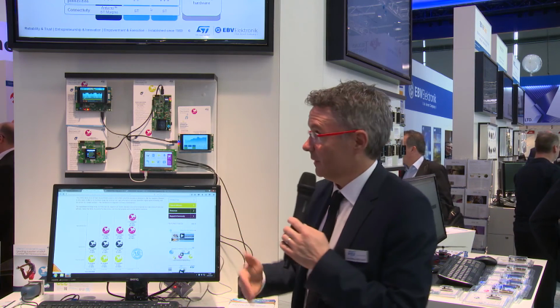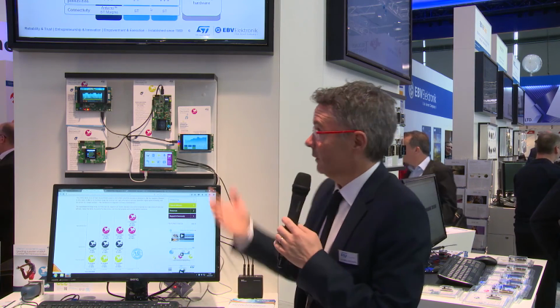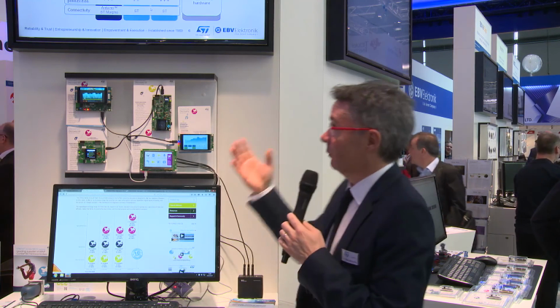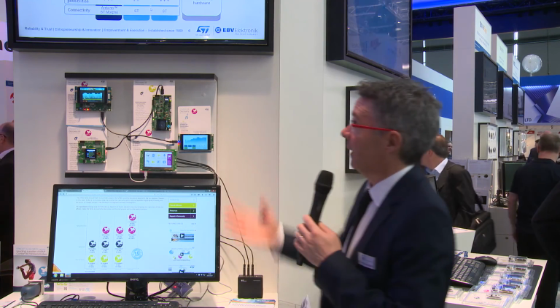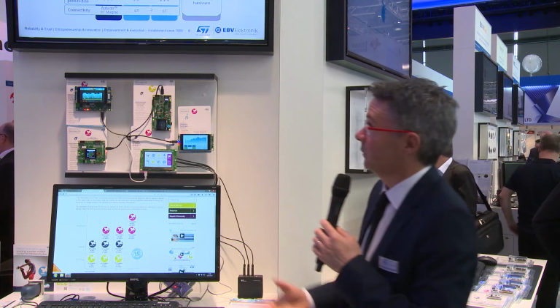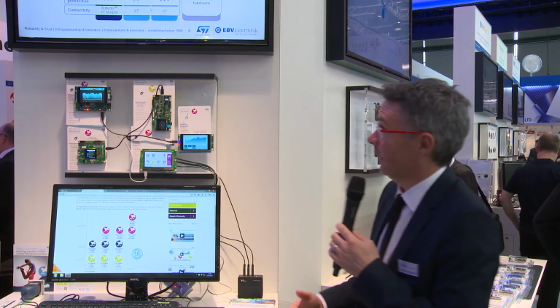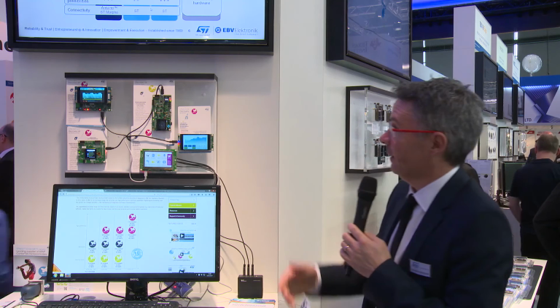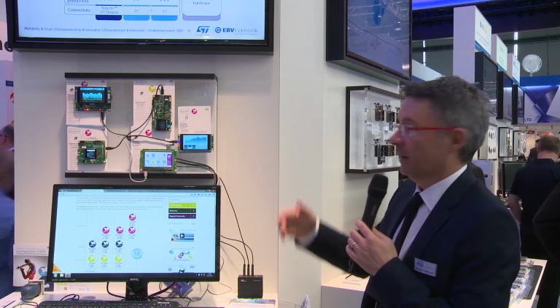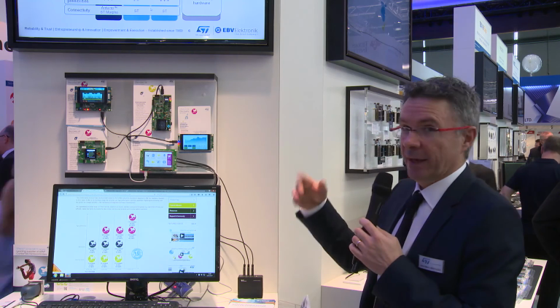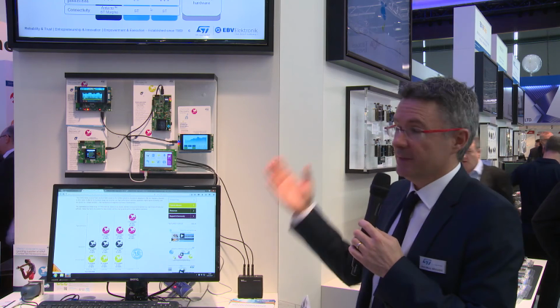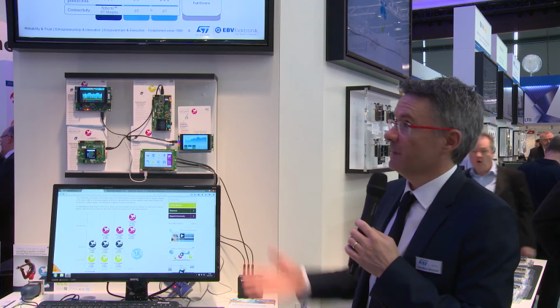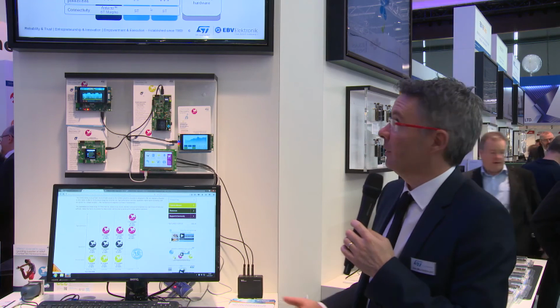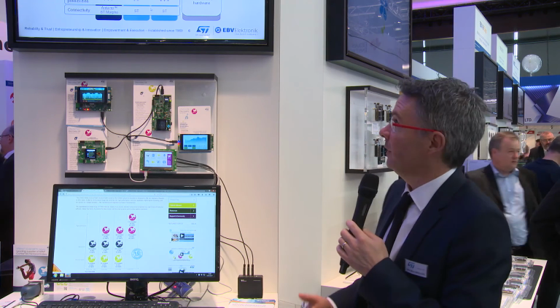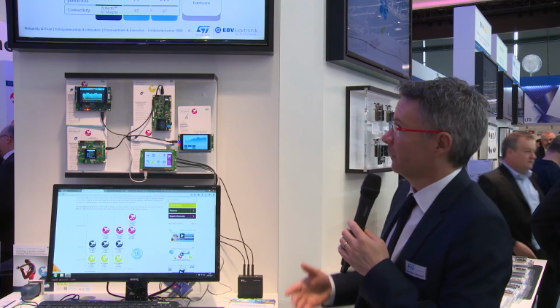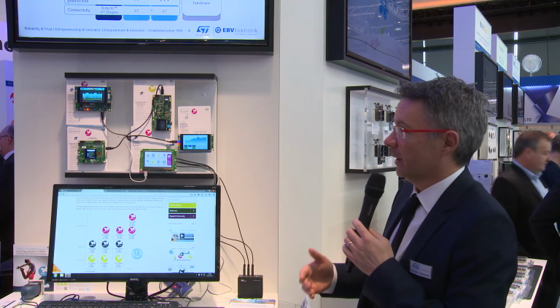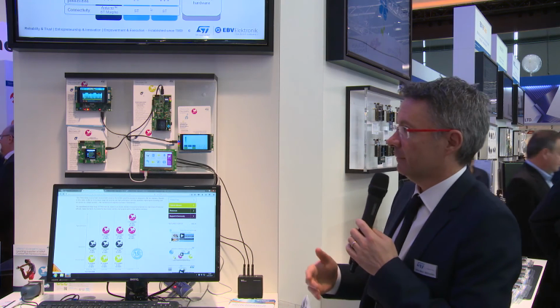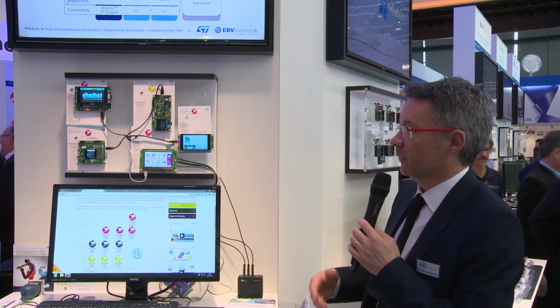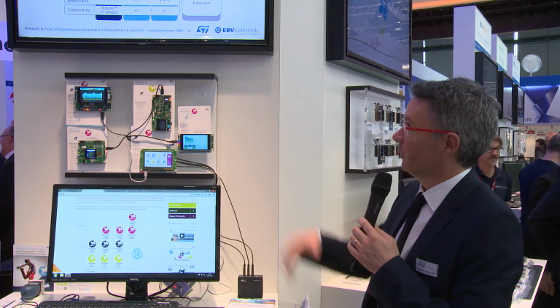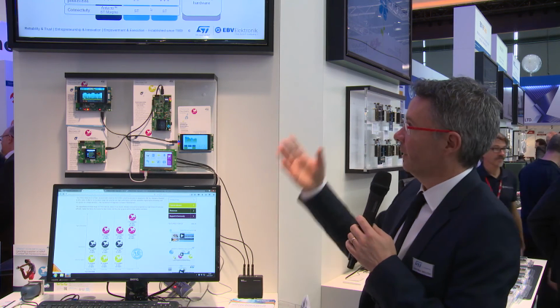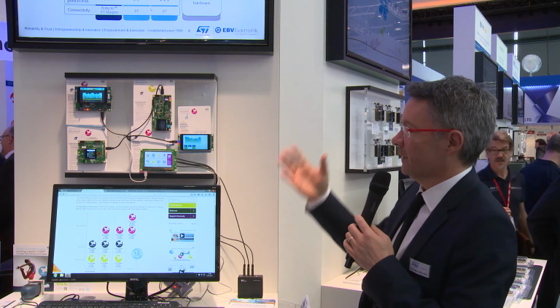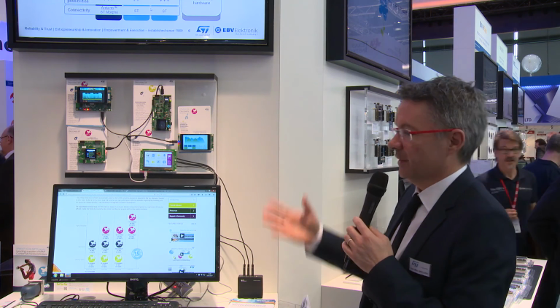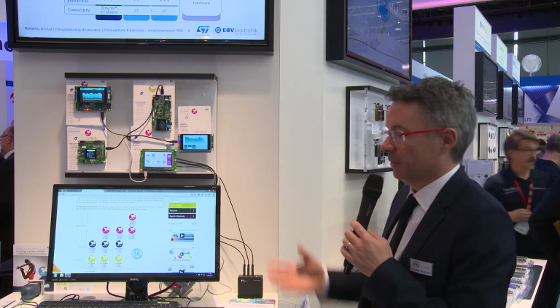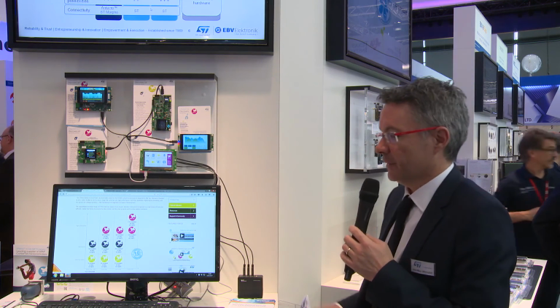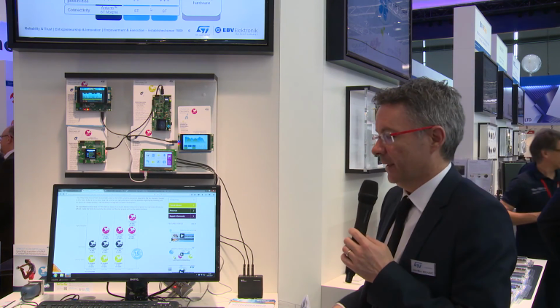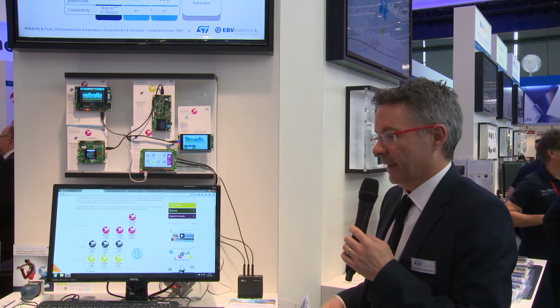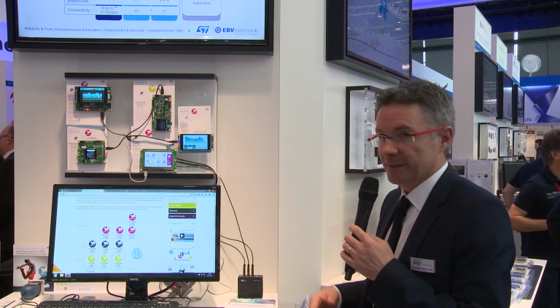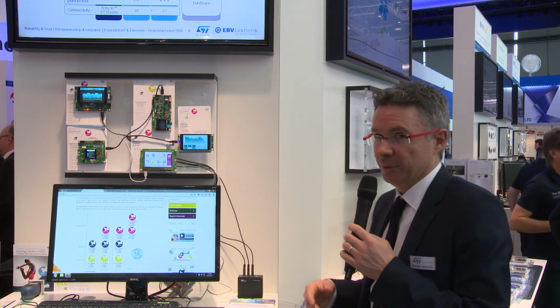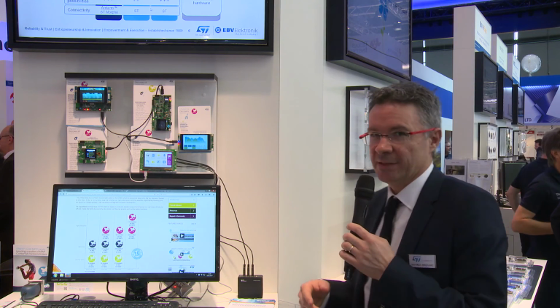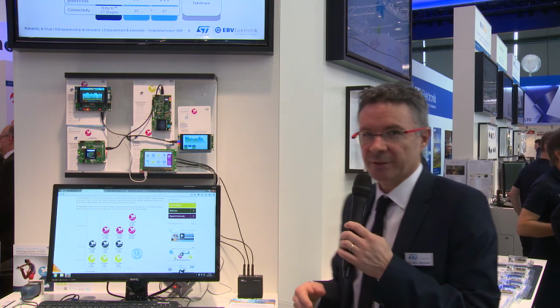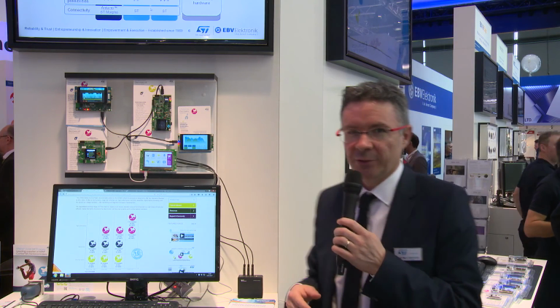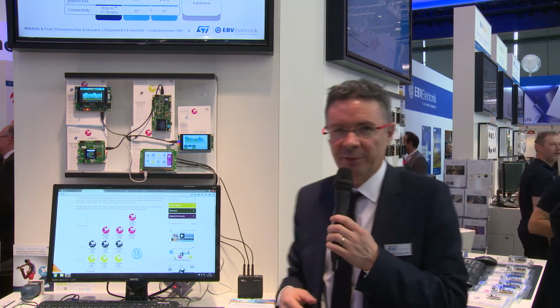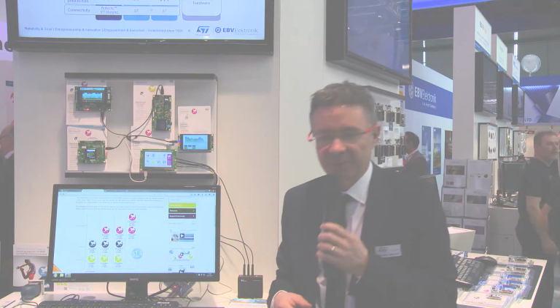This is what we have today. Thanks to EBV for showing all these demos, and see you next year. Thank you very much.